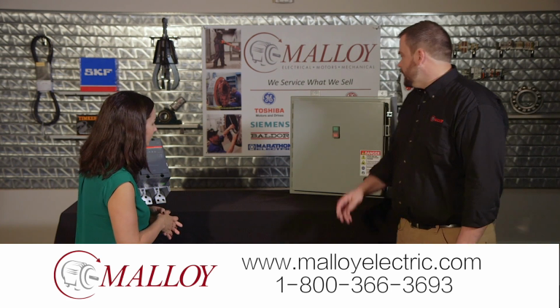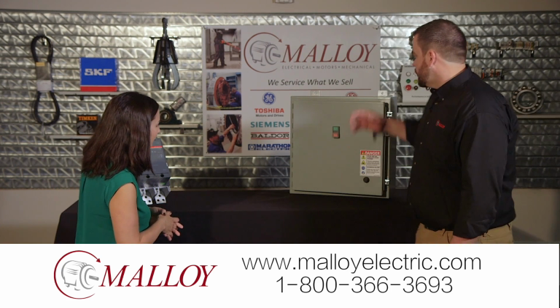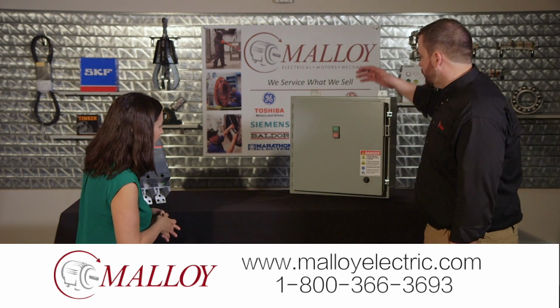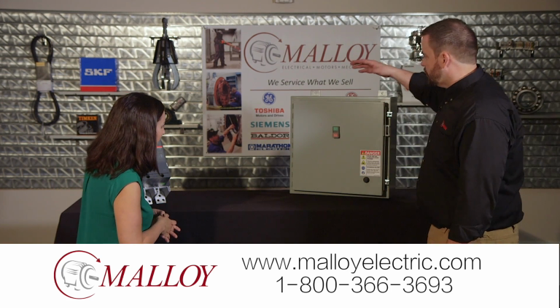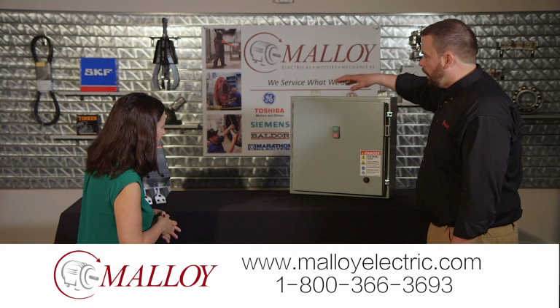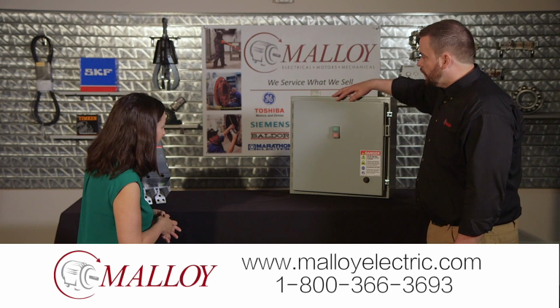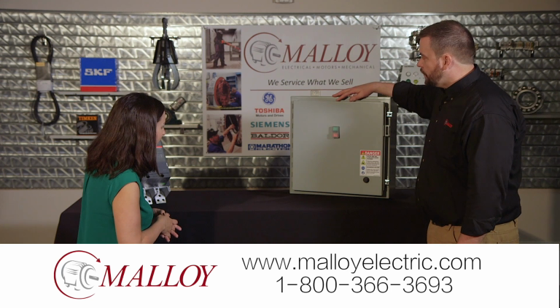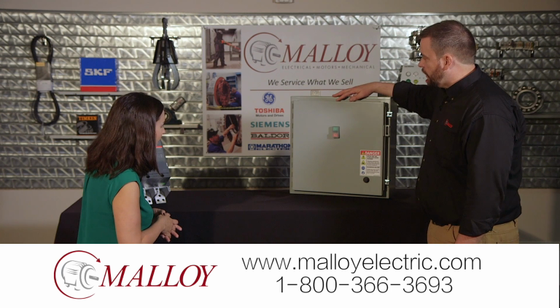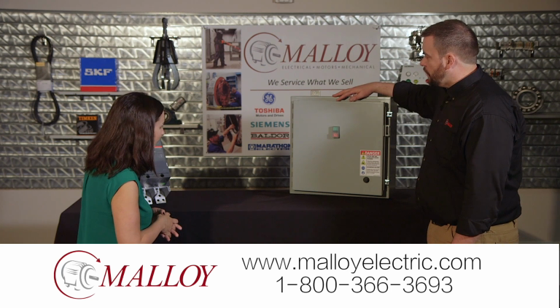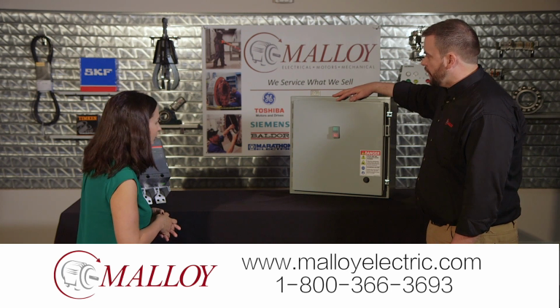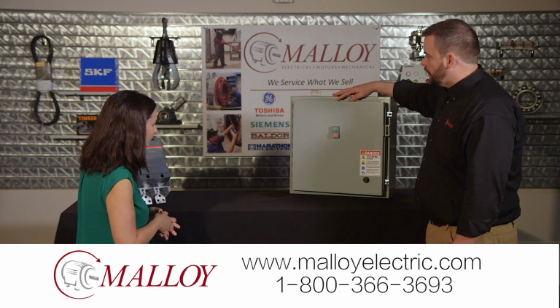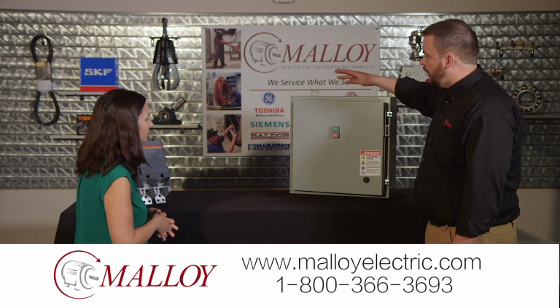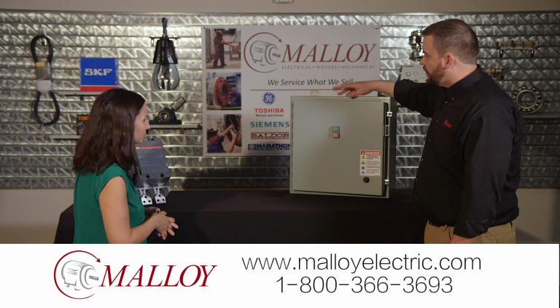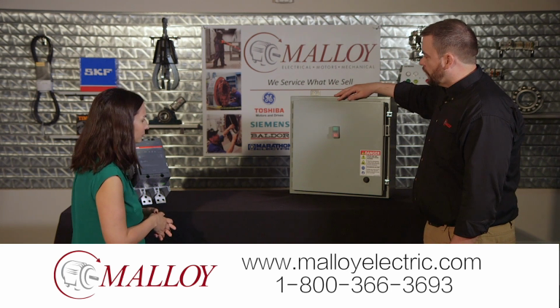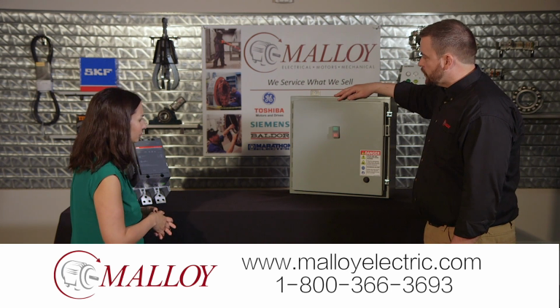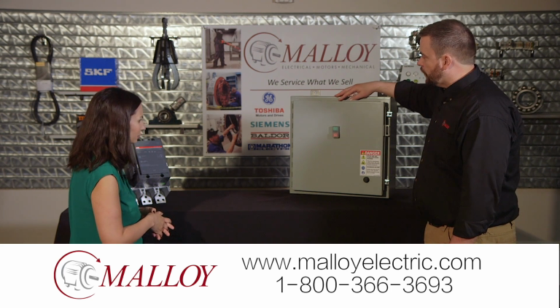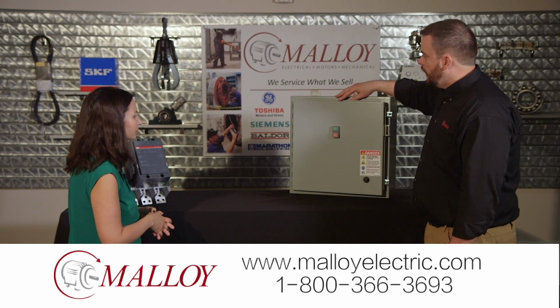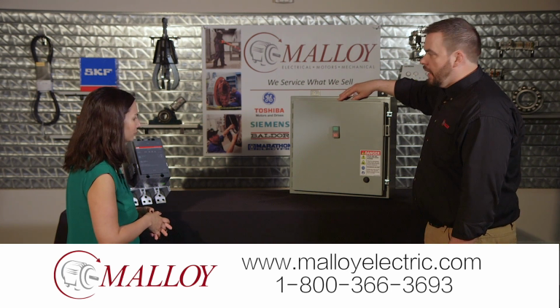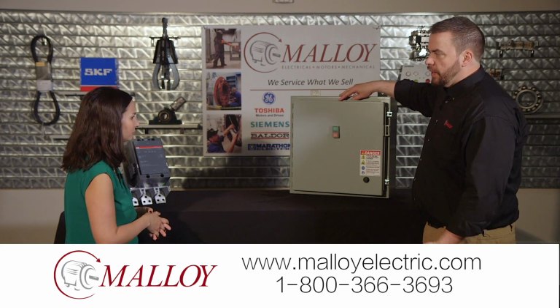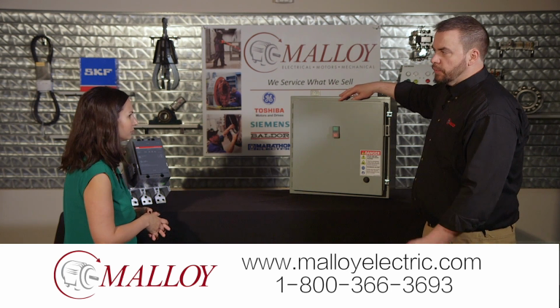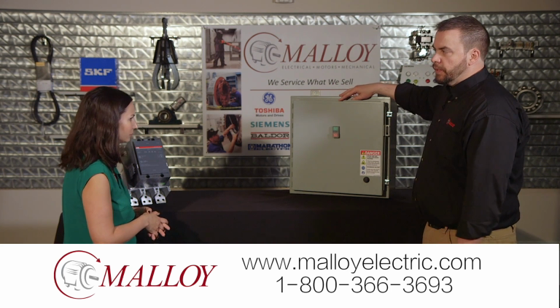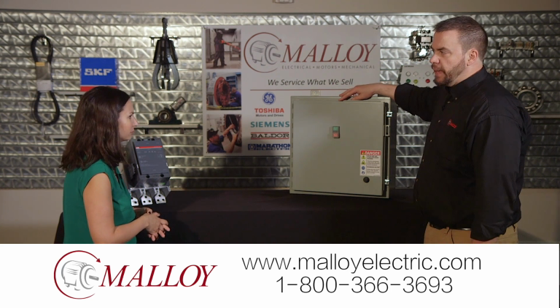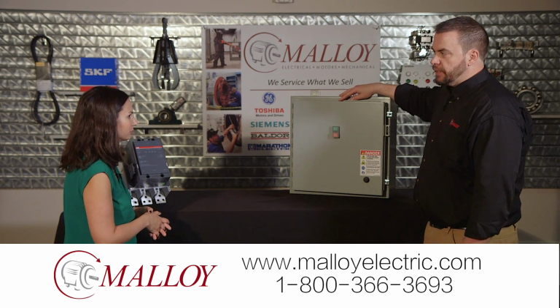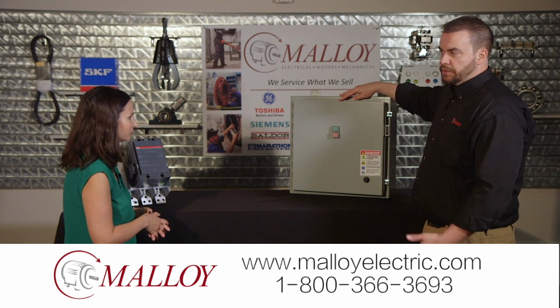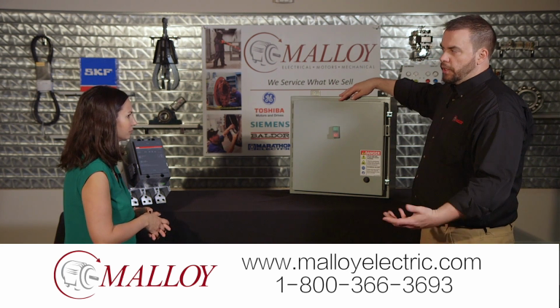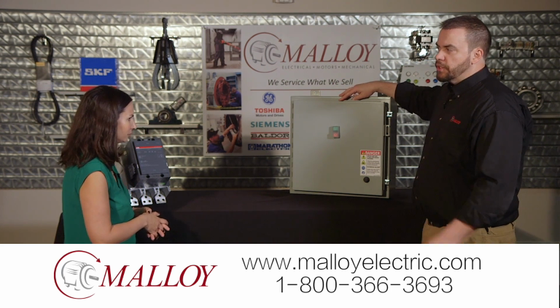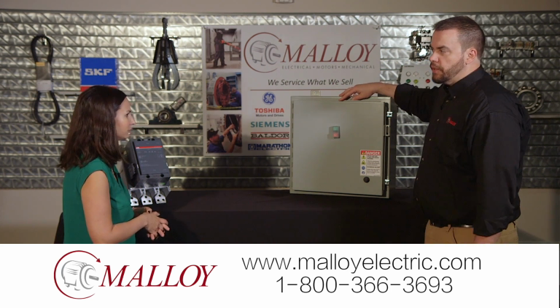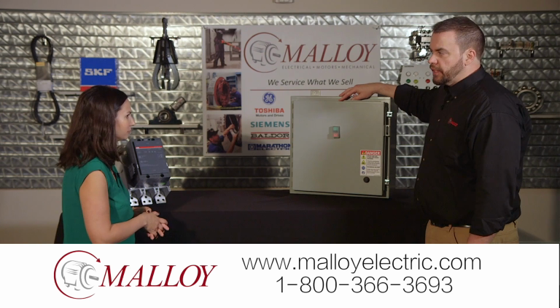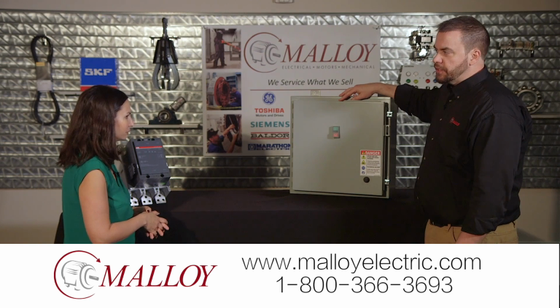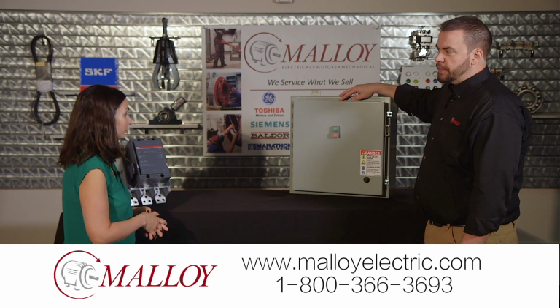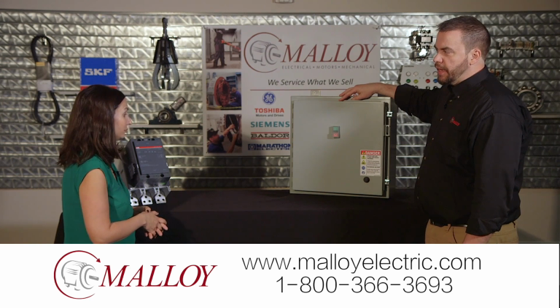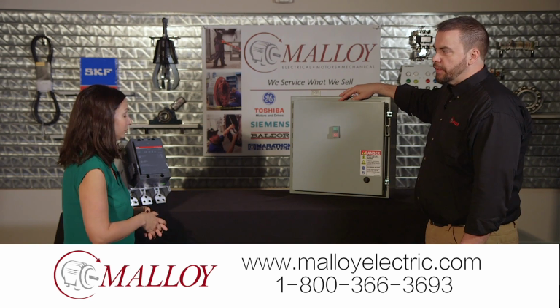This is just a small panel that we build for a customer, and we also build panels large enough that you can actually step inside of them.